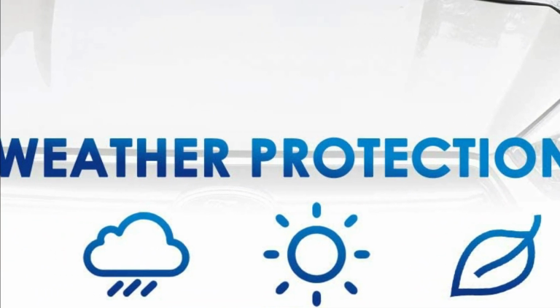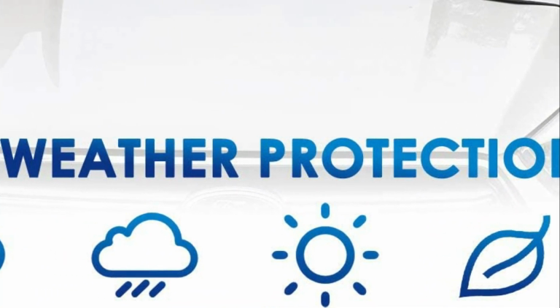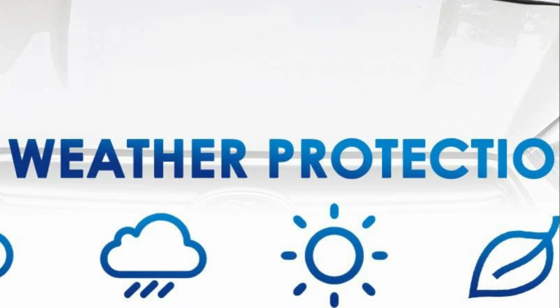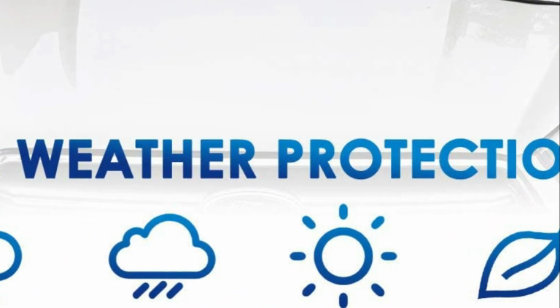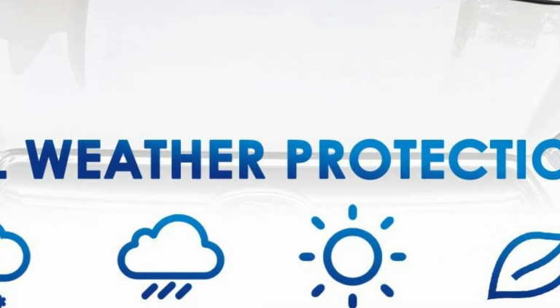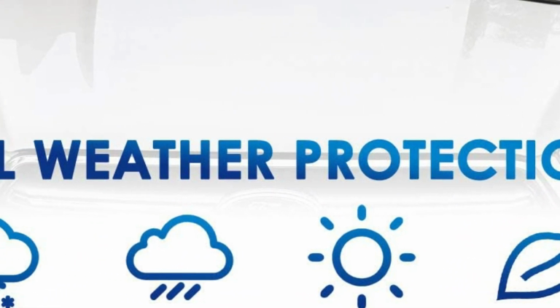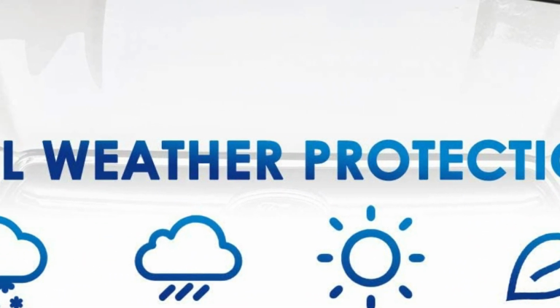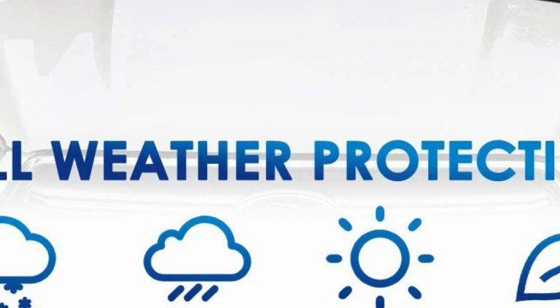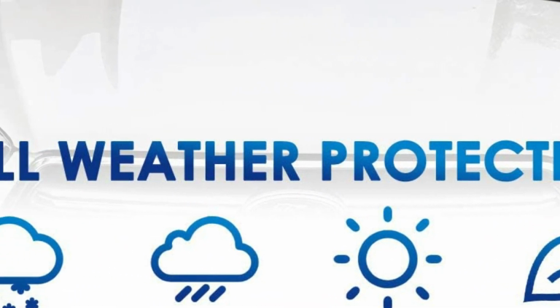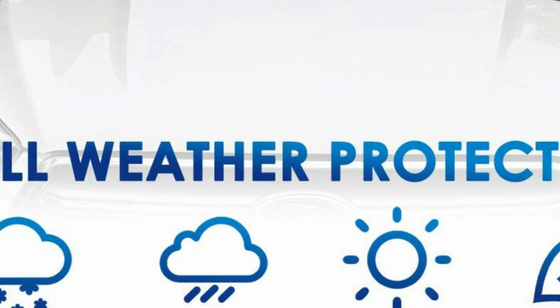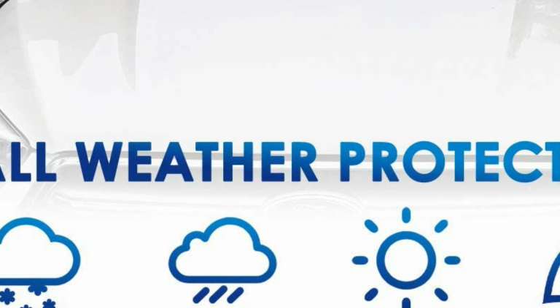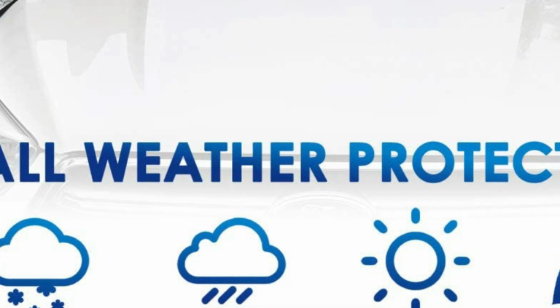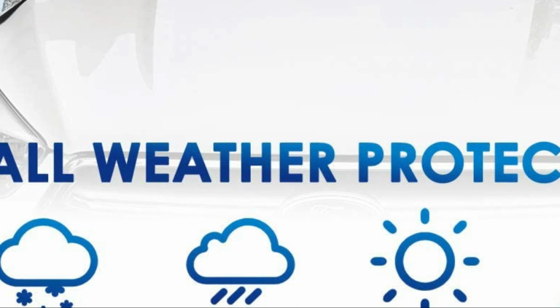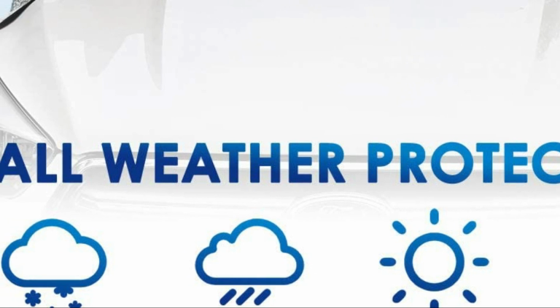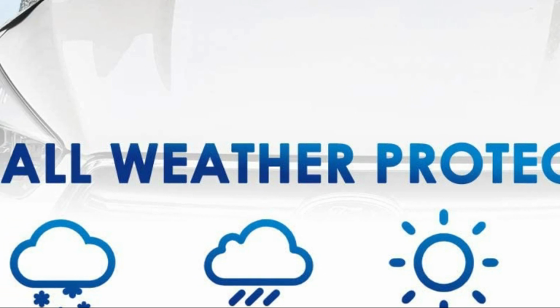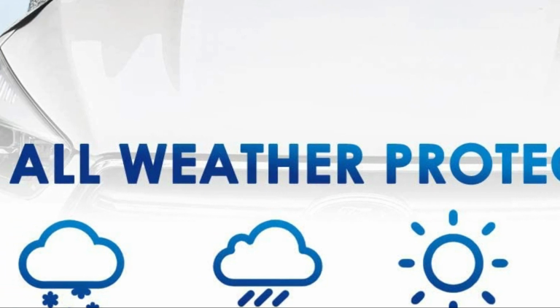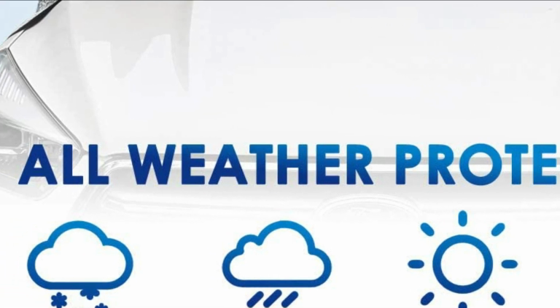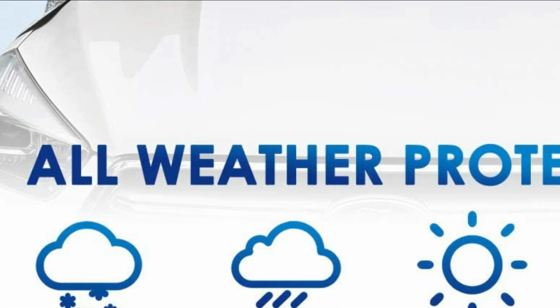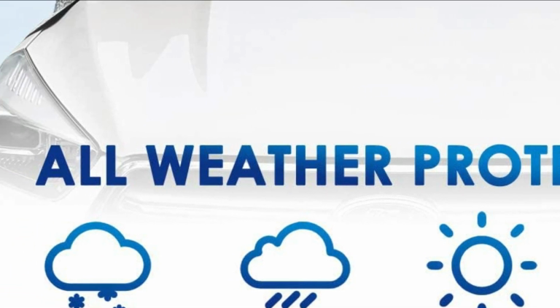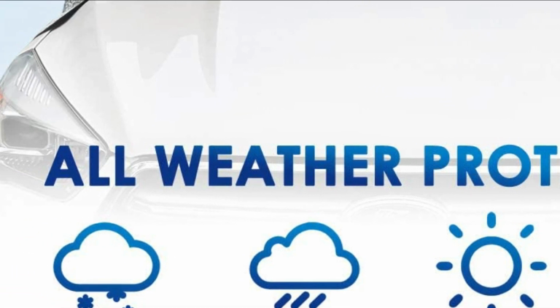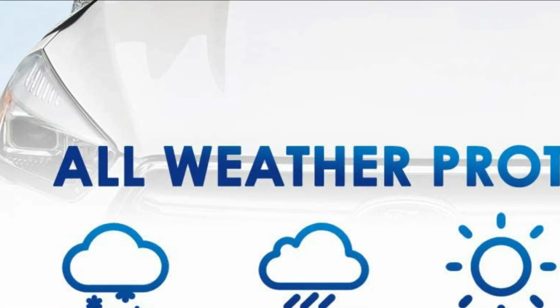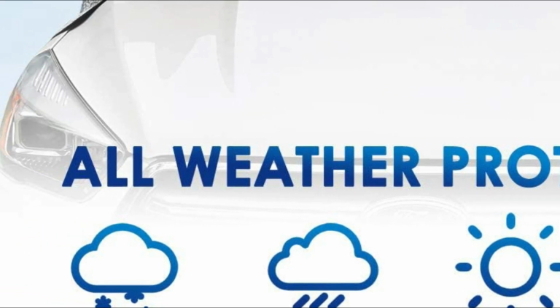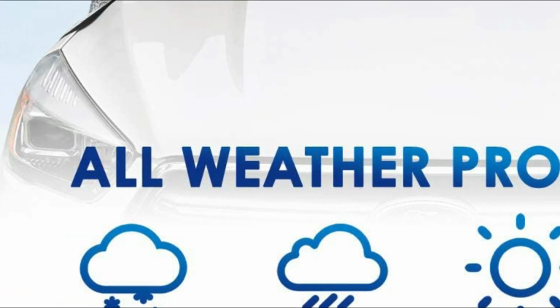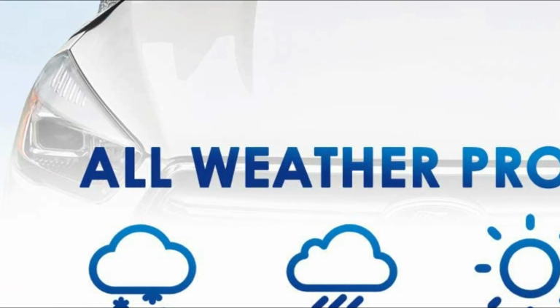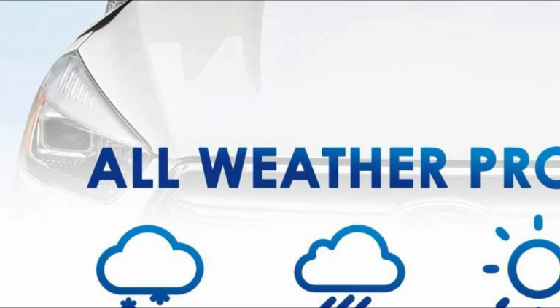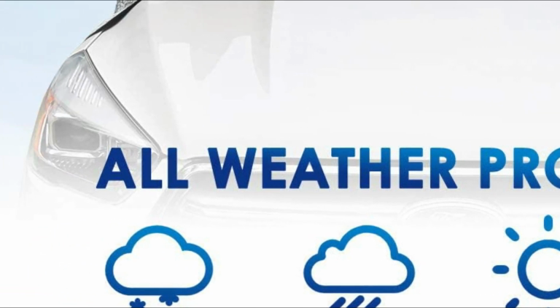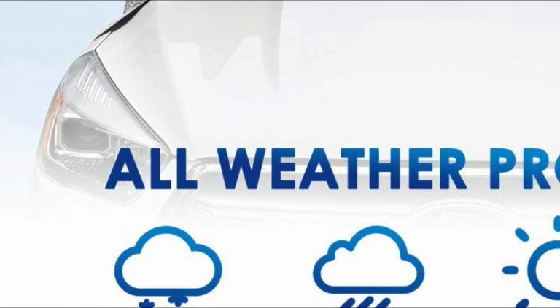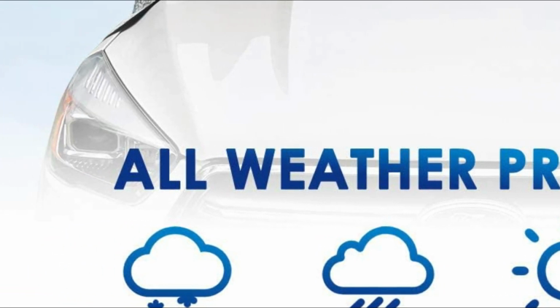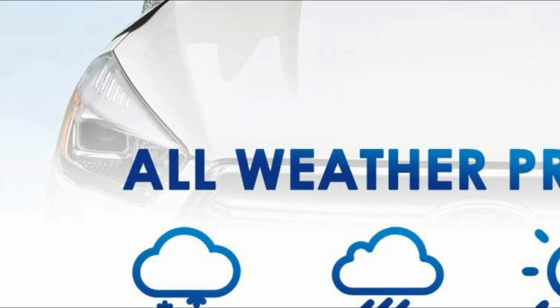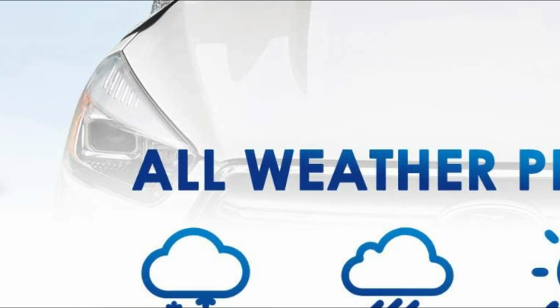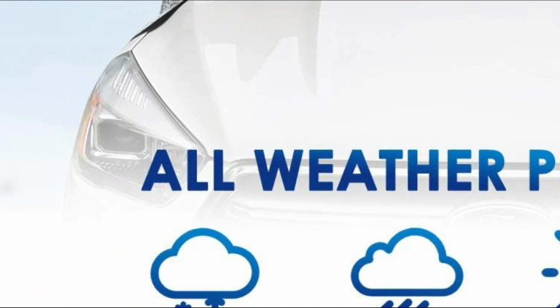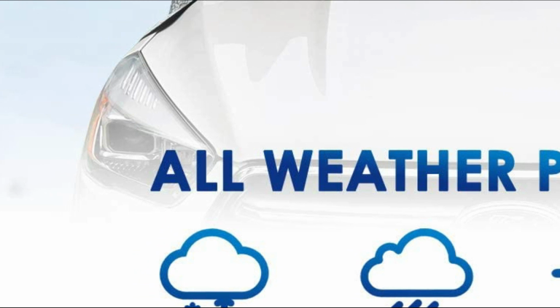With this windshield snow cover, you can rest assured that your car will be protected and that you won't have to worry about any damage caused by the elements.